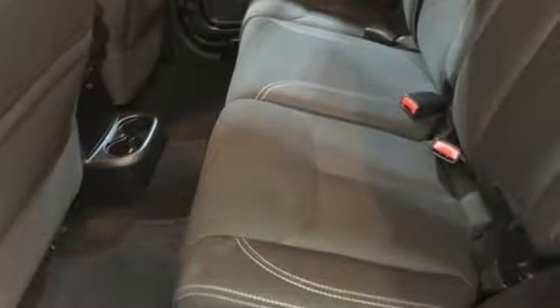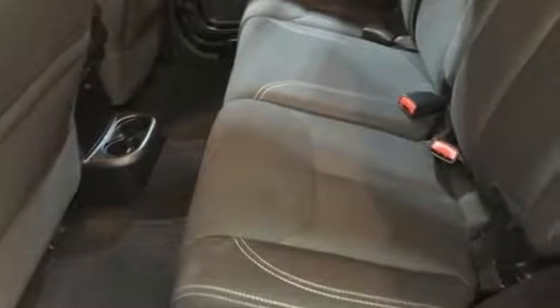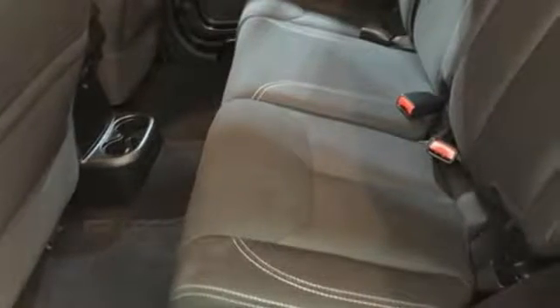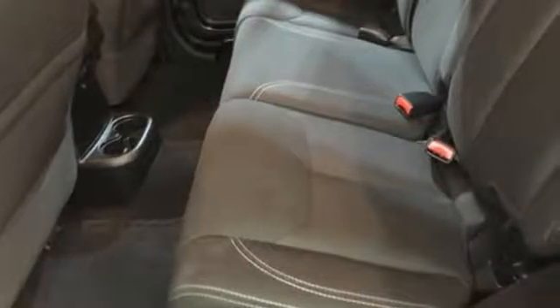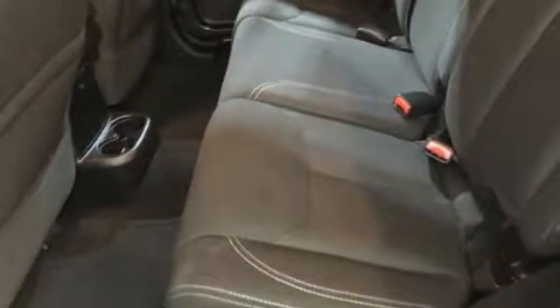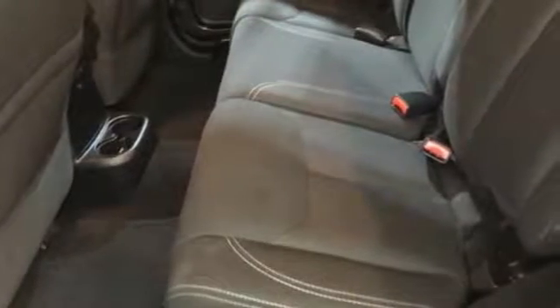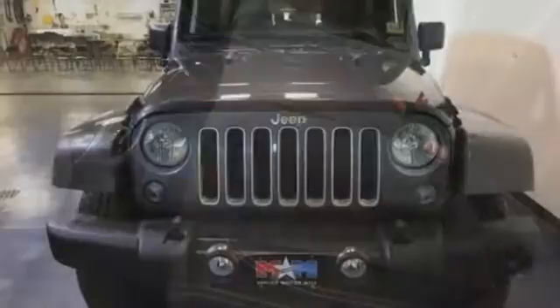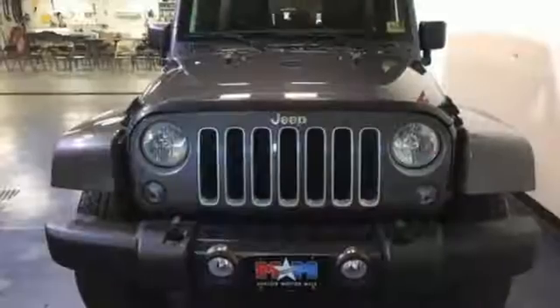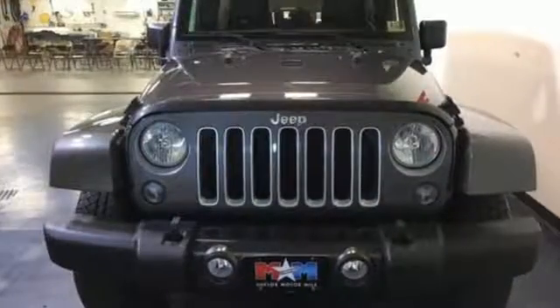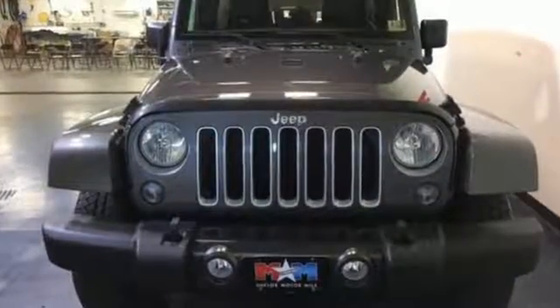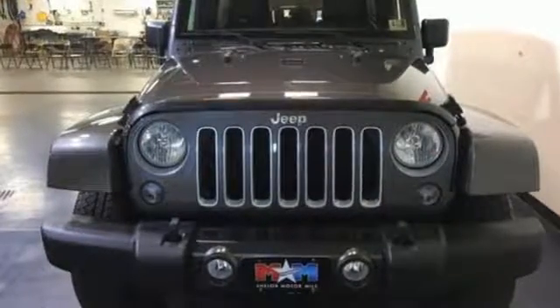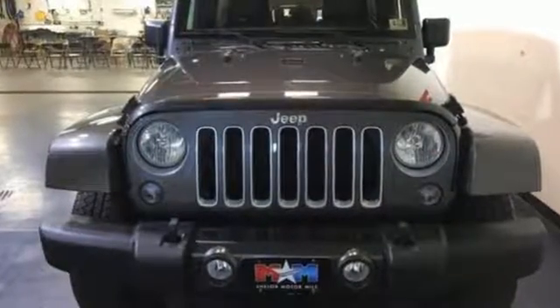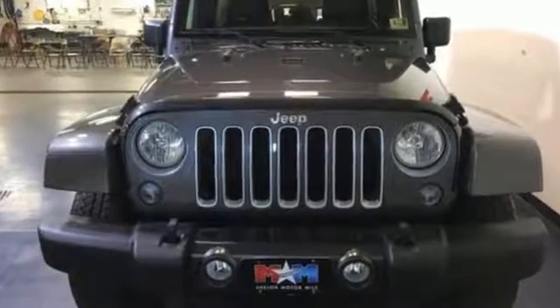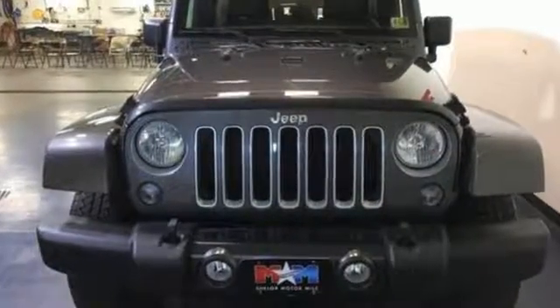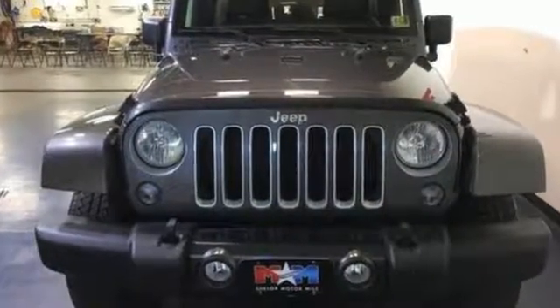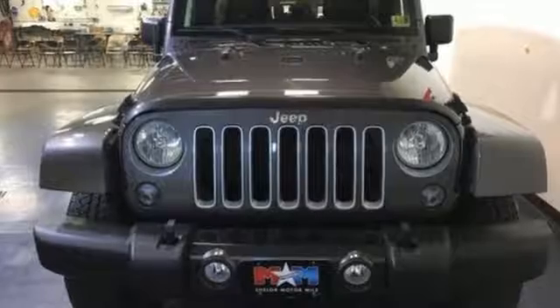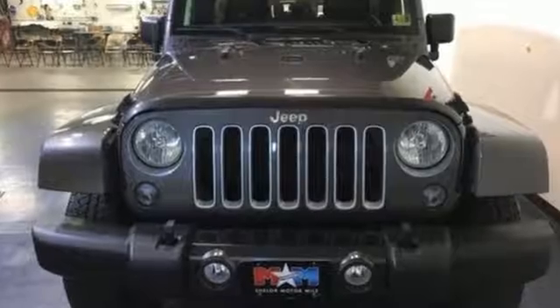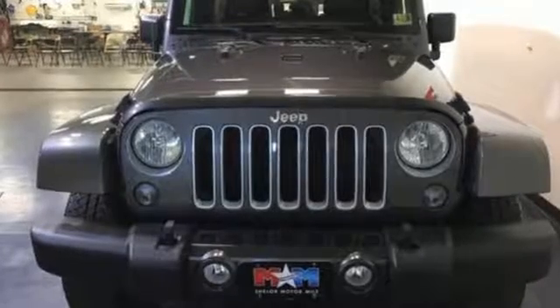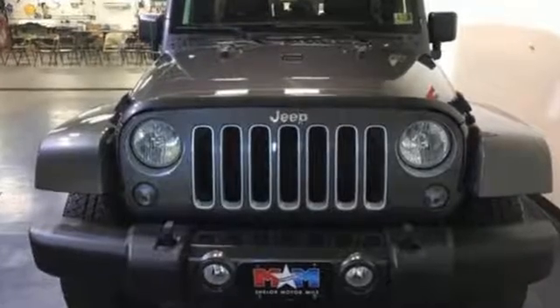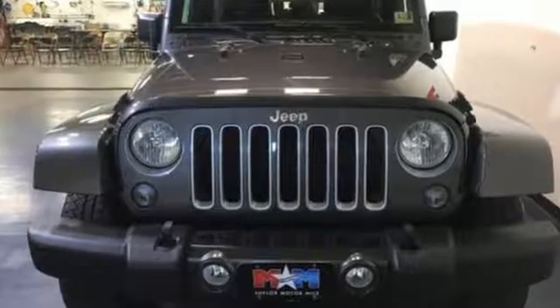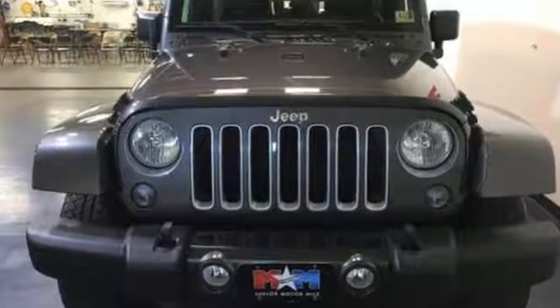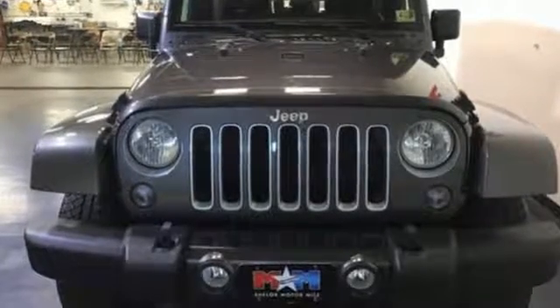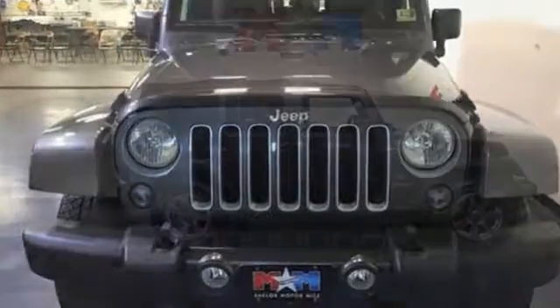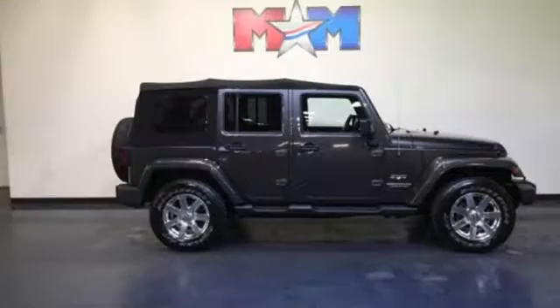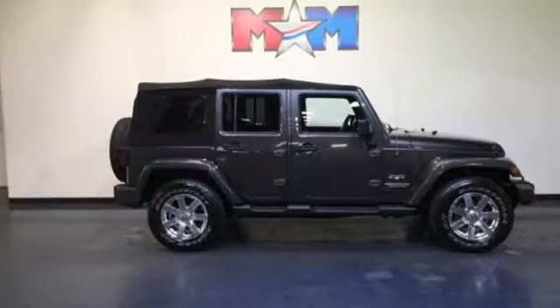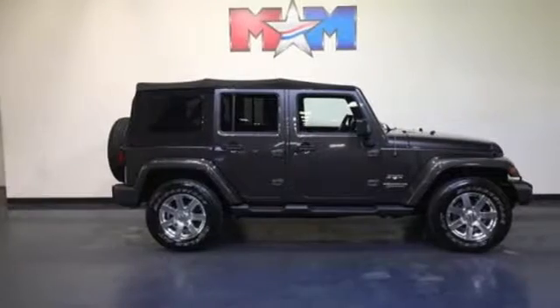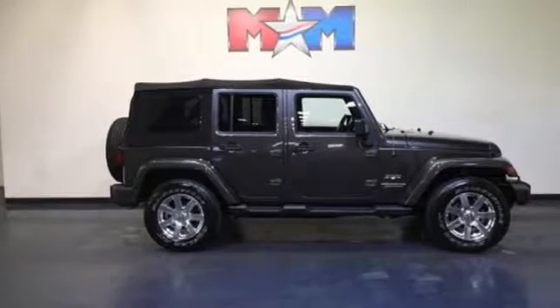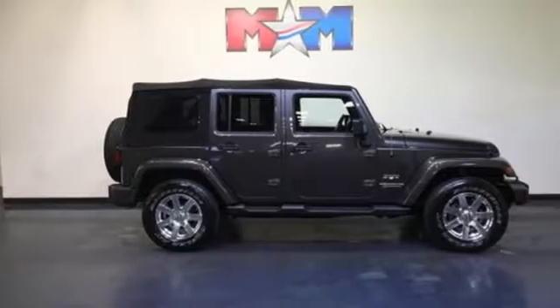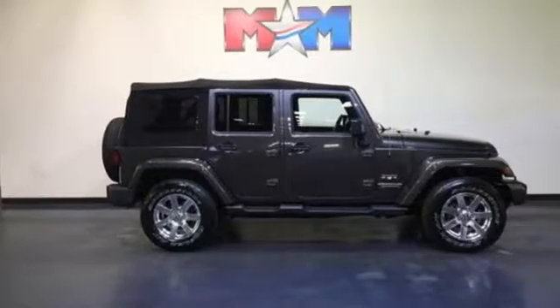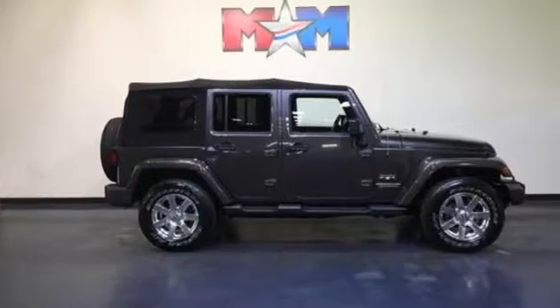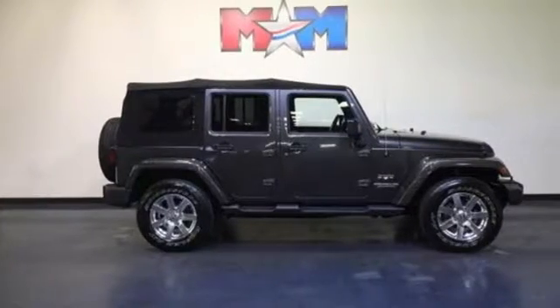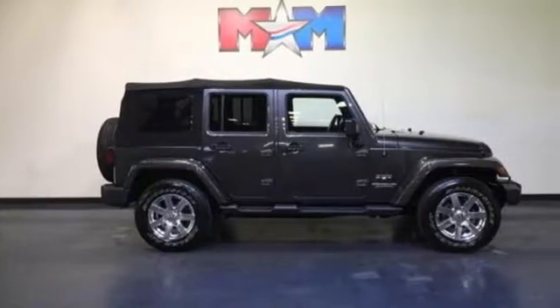And with four doors, it's easy for everyone to join in on the fun. Forge ahead in authentic Jeep style. Come in for a test drive today.